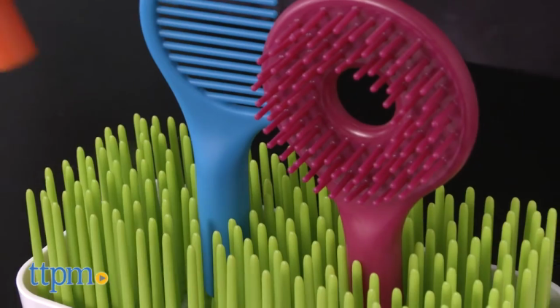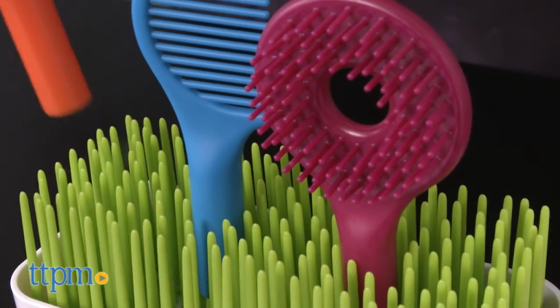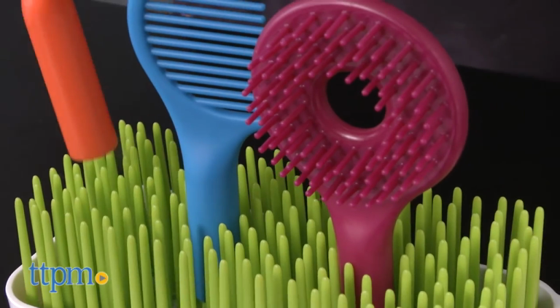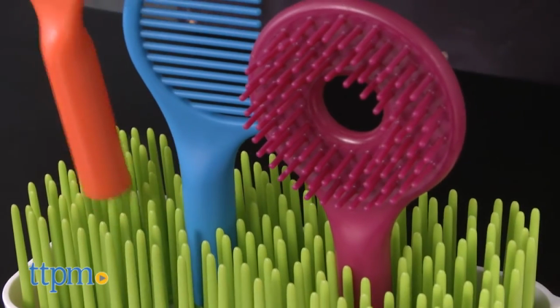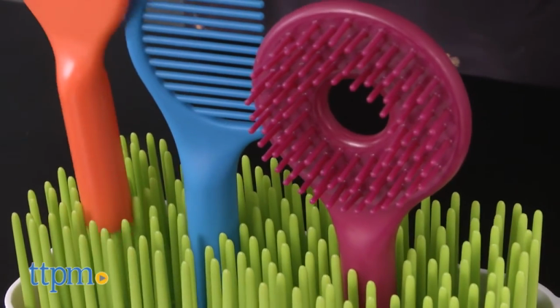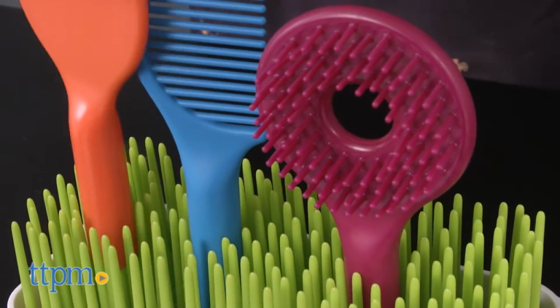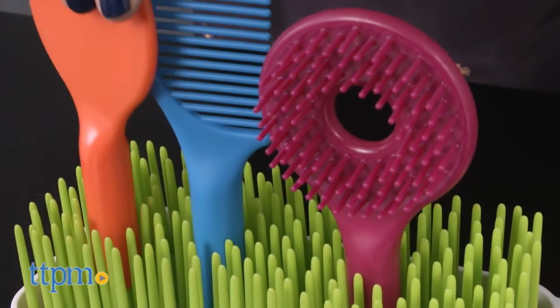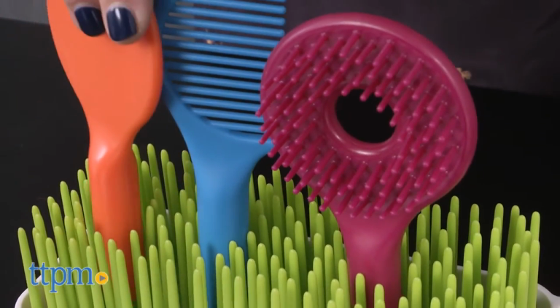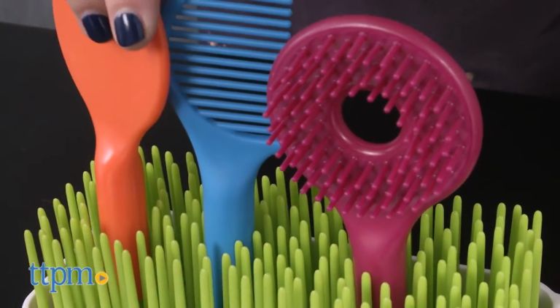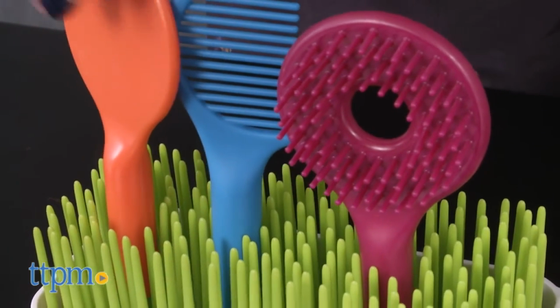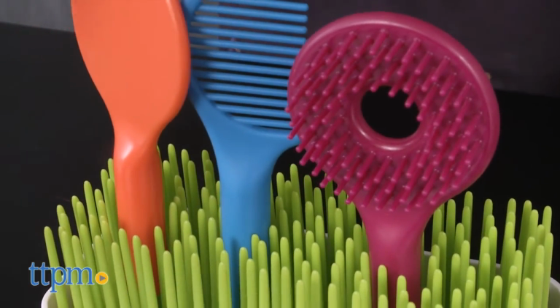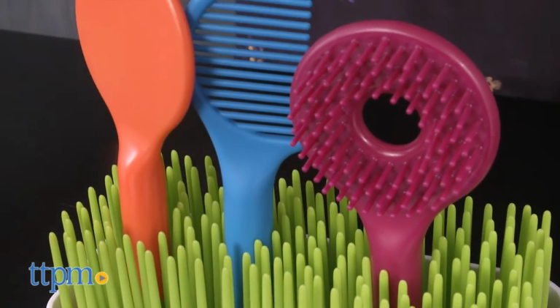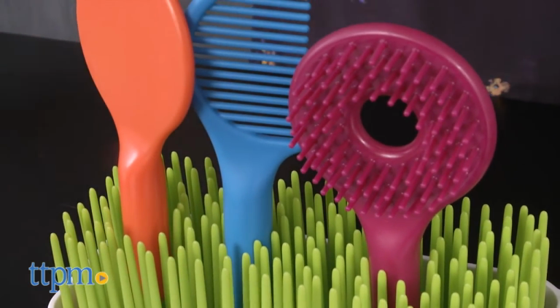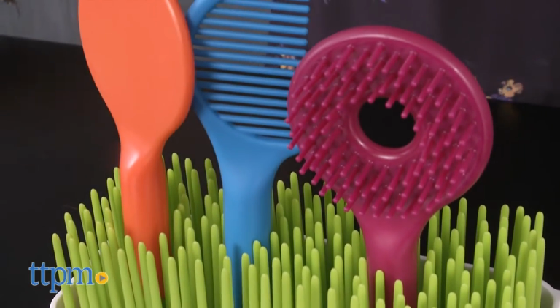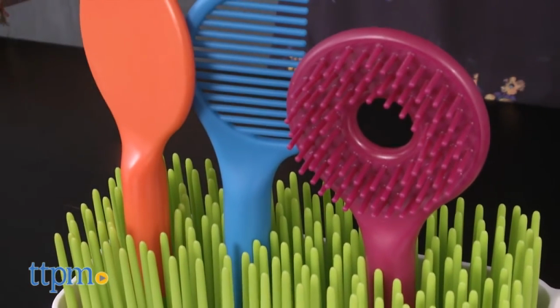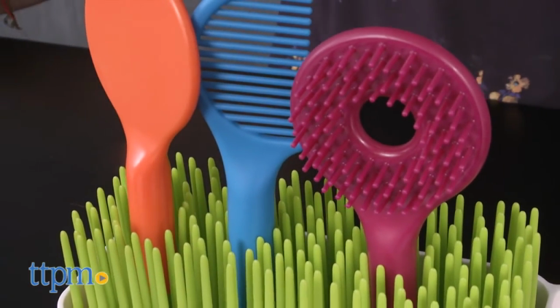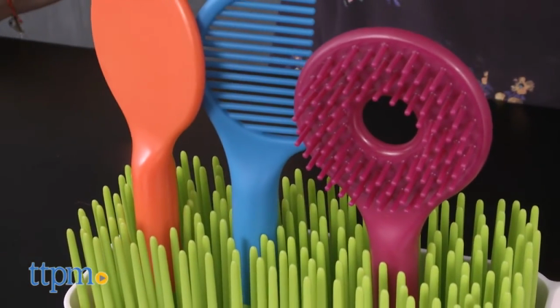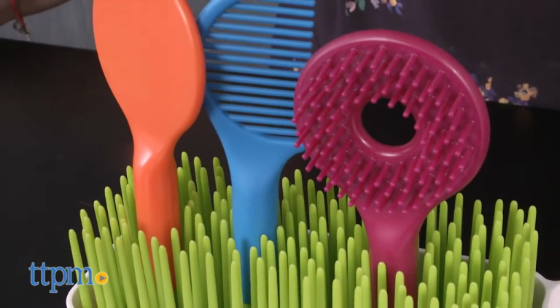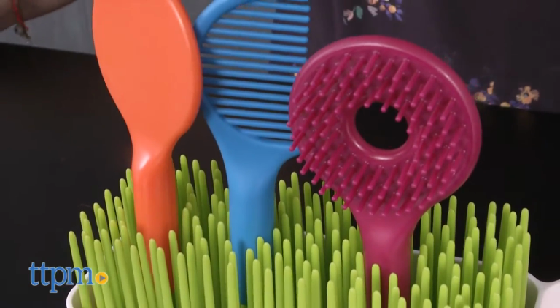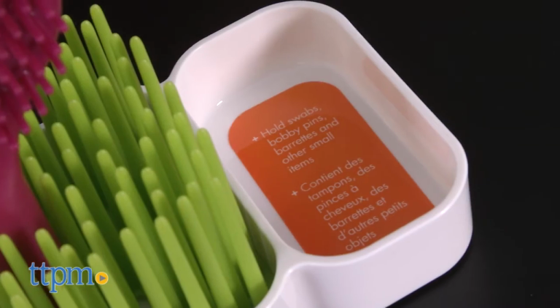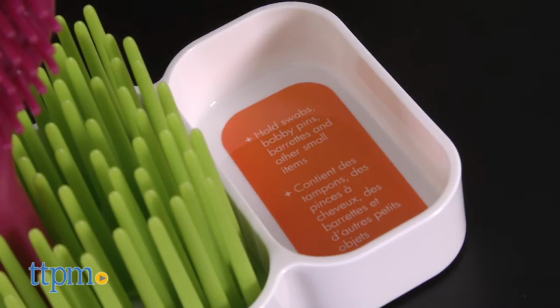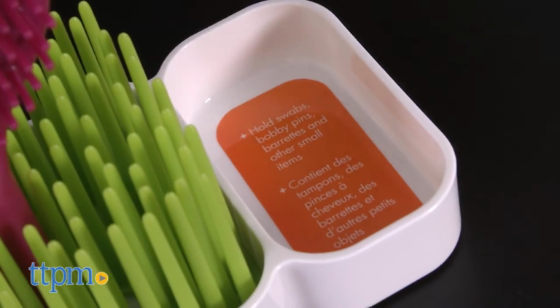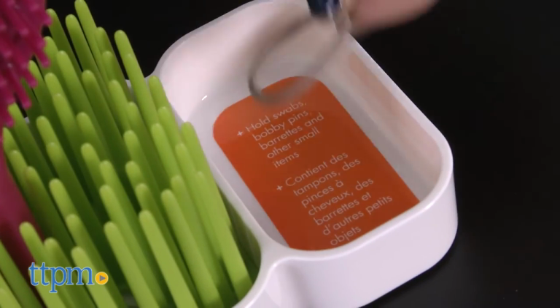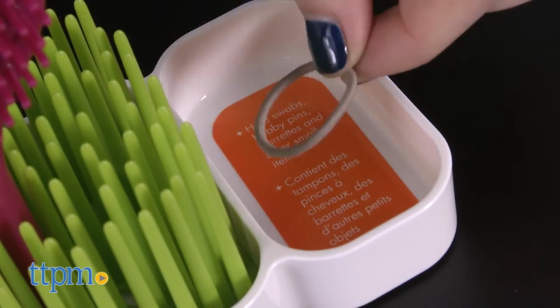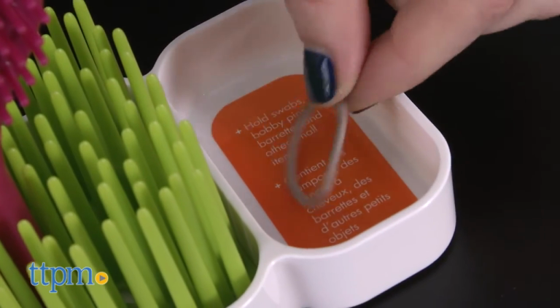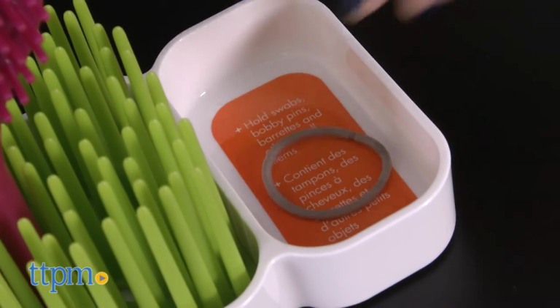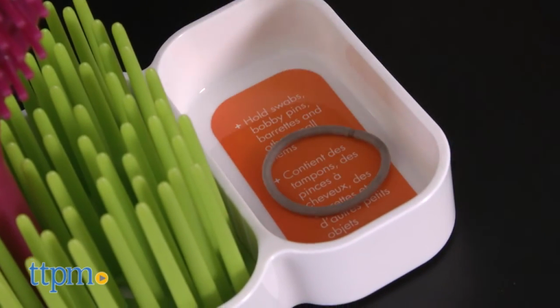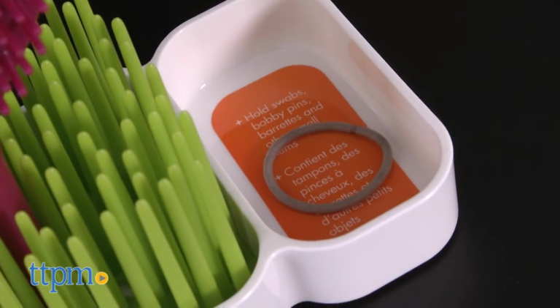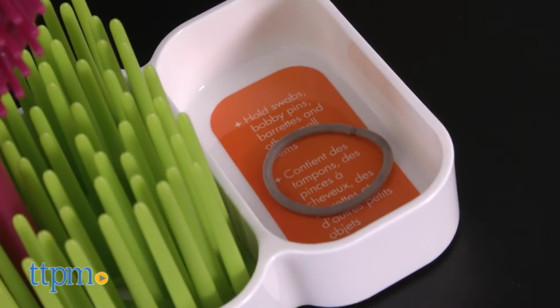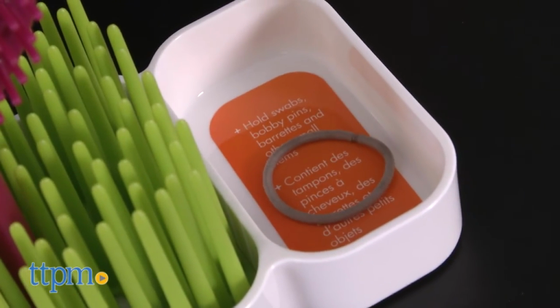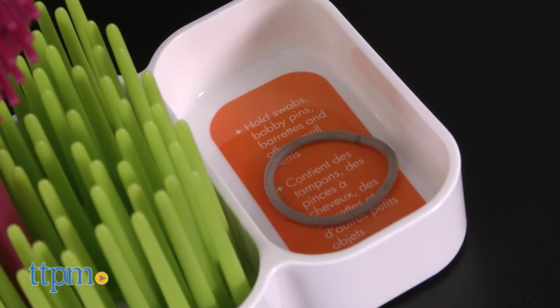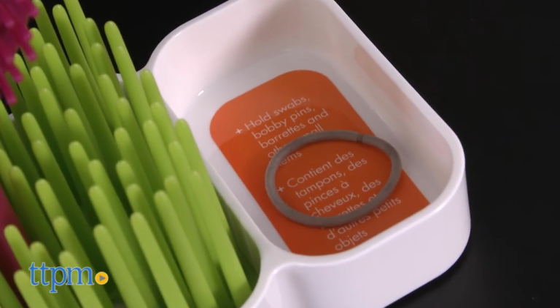A small side caddy is a good place to hold a few hair ties, barrettes, or other small items.